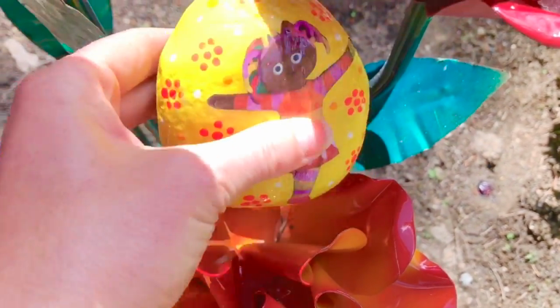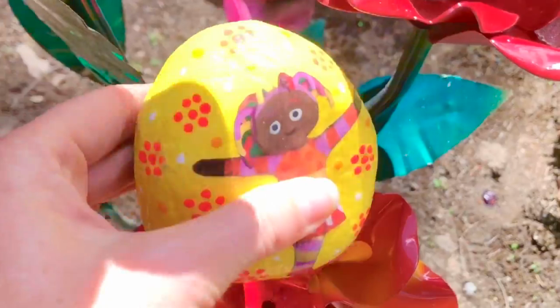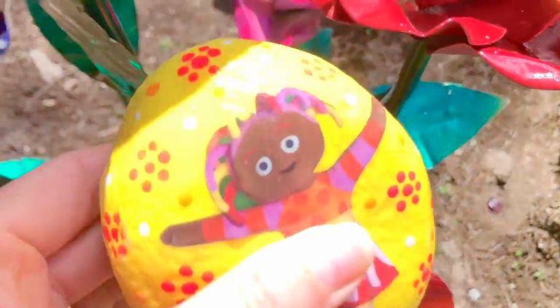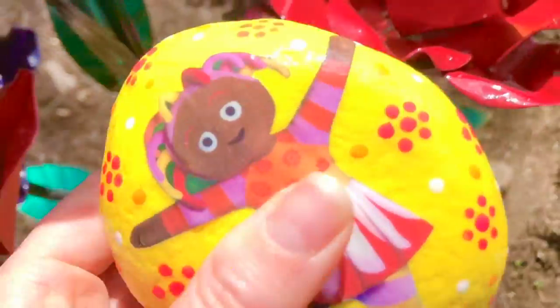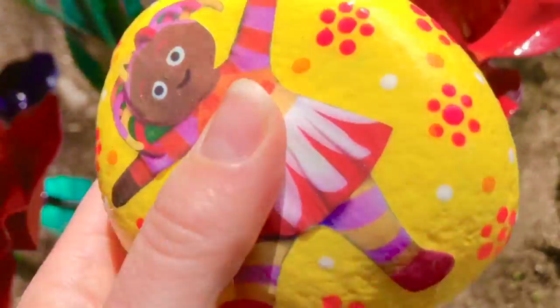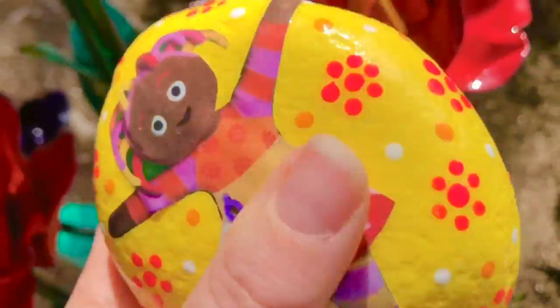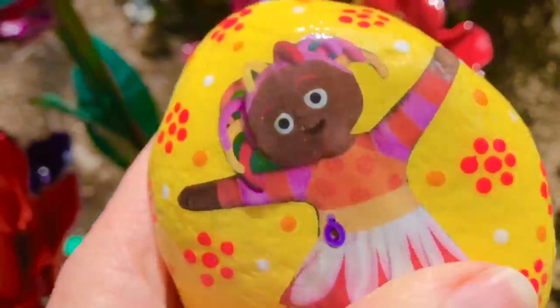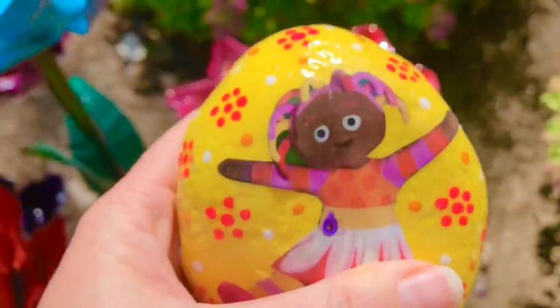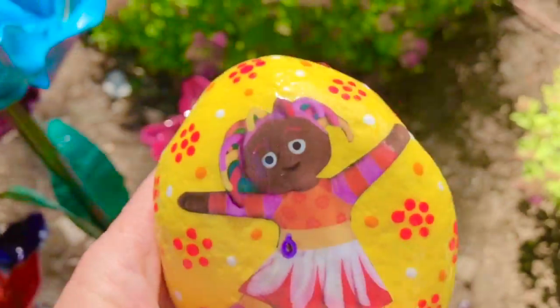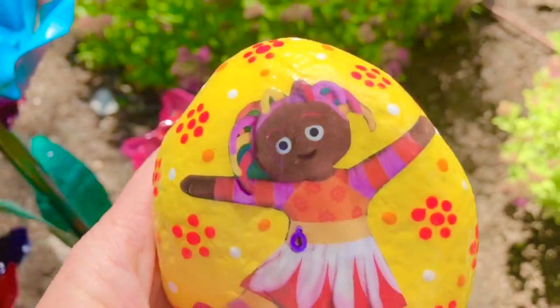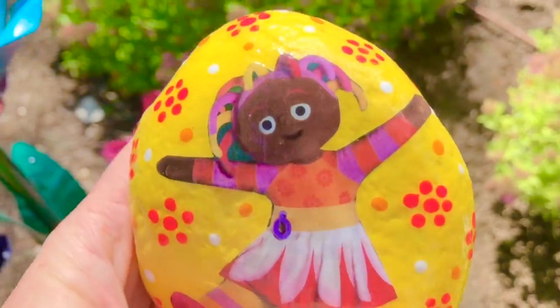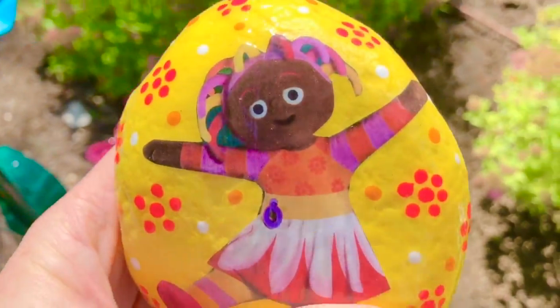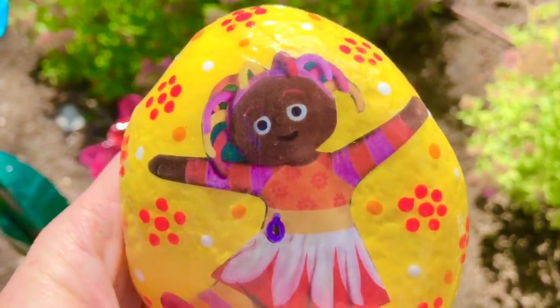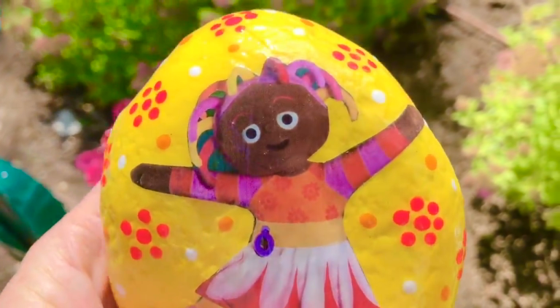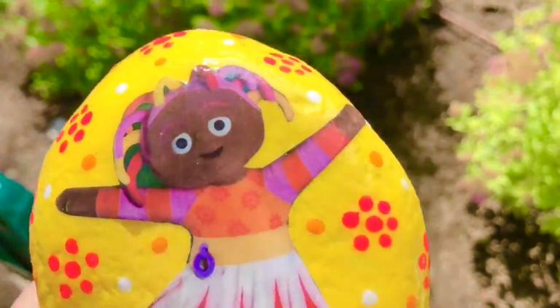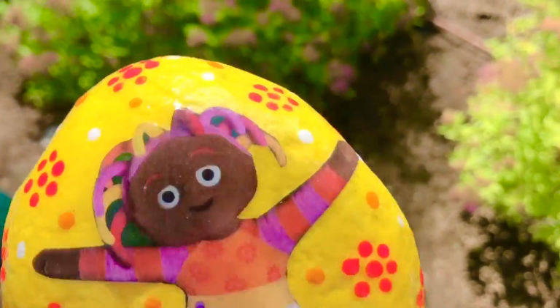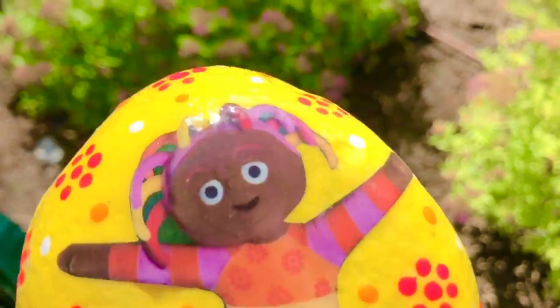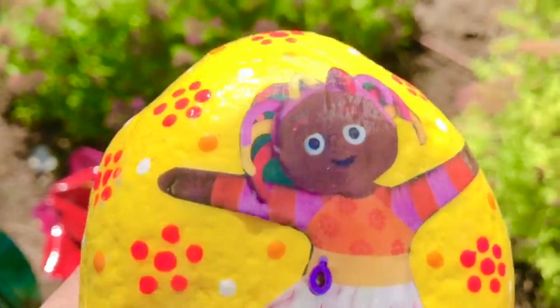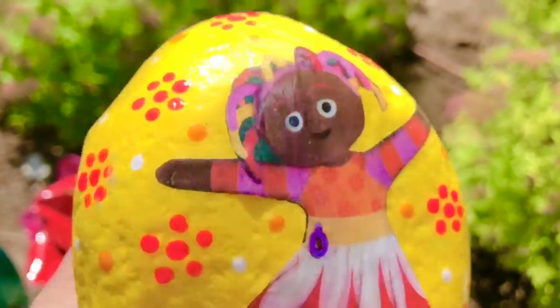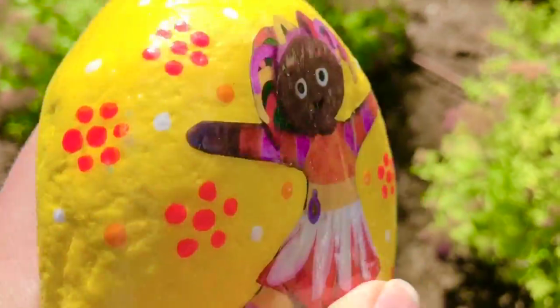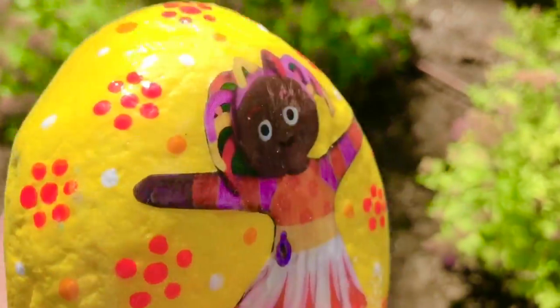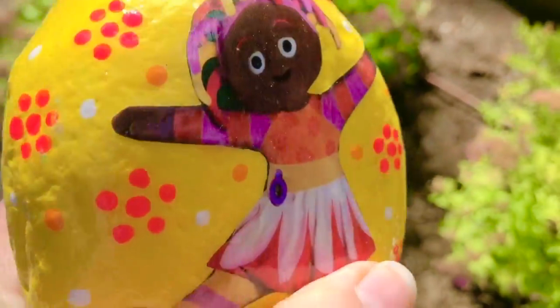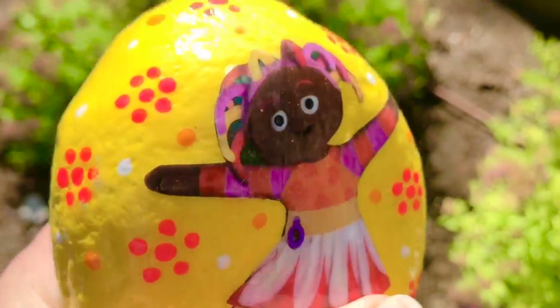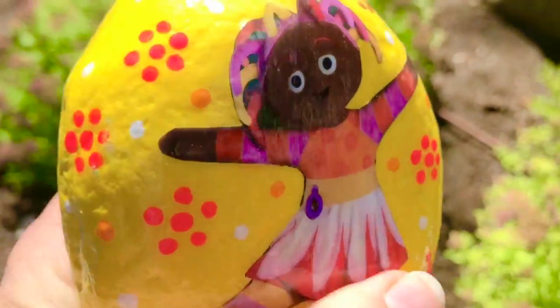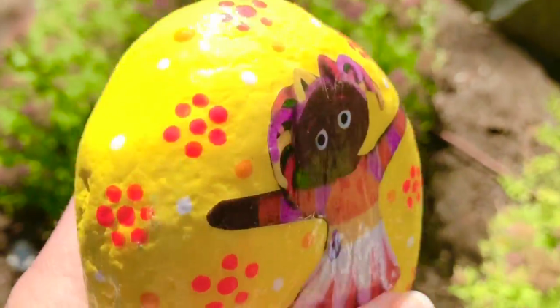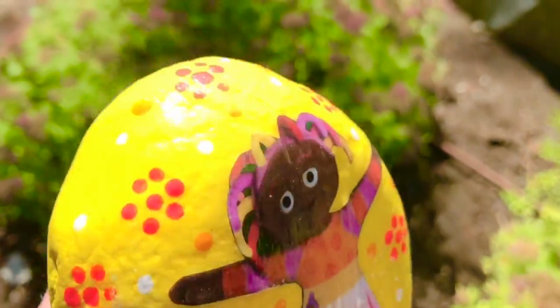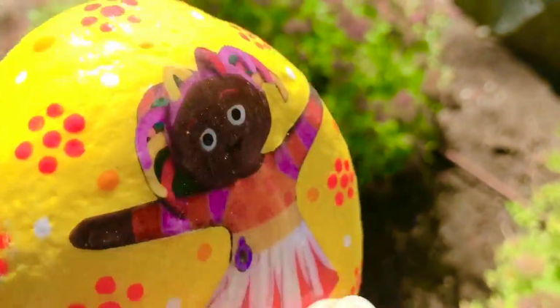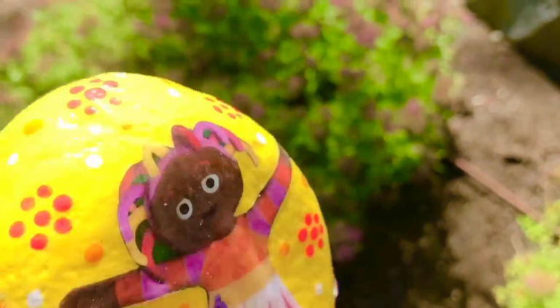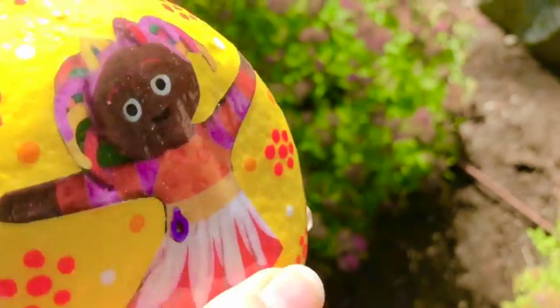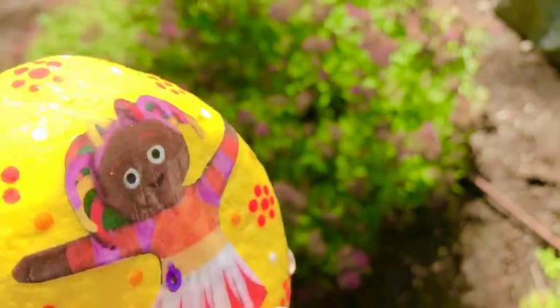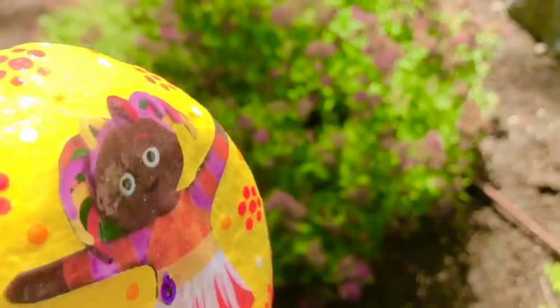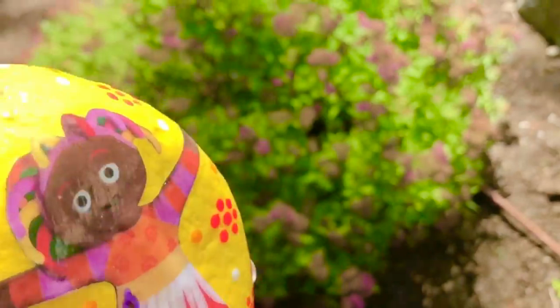What's that, Upsy Daisy? You want to go find Iggle Piggle? Well, of course — you come join us.